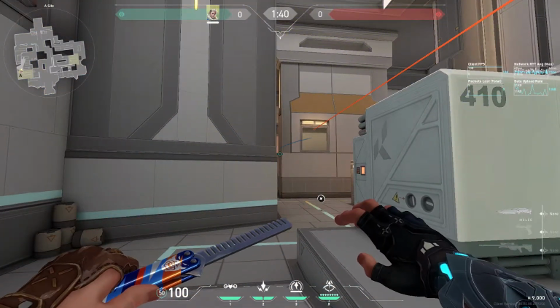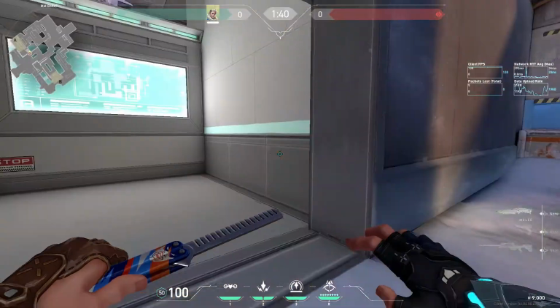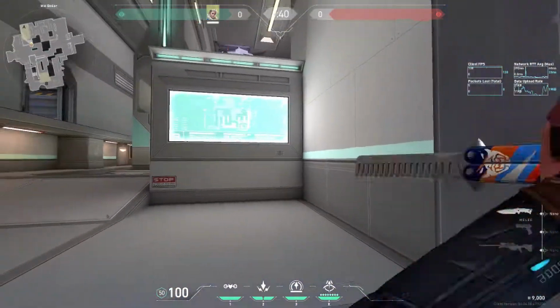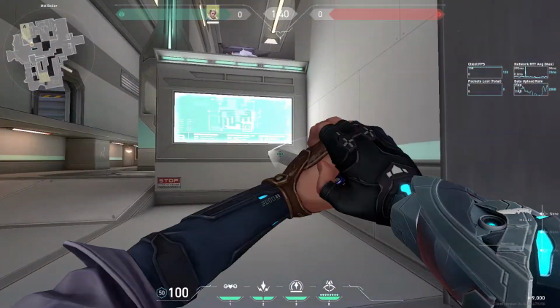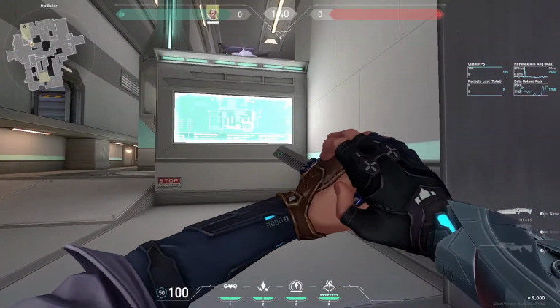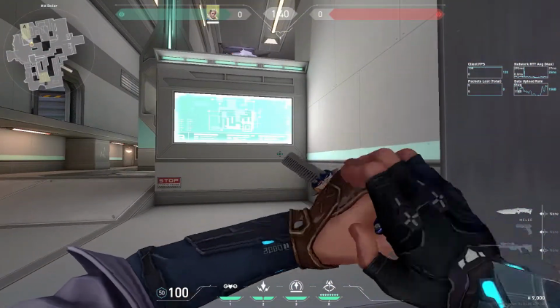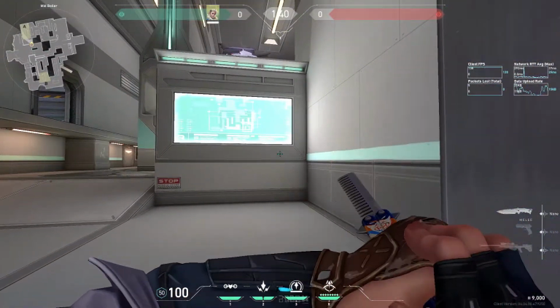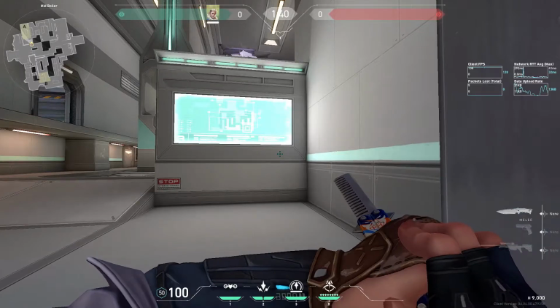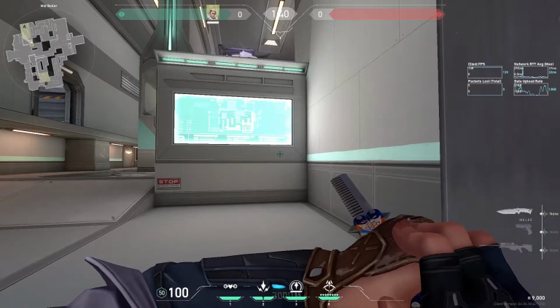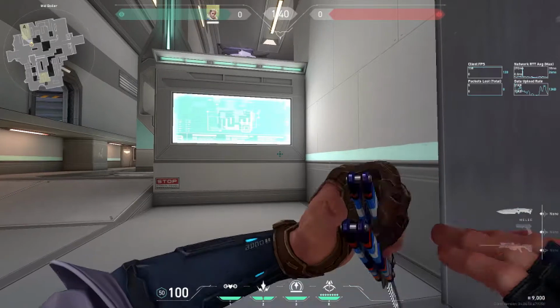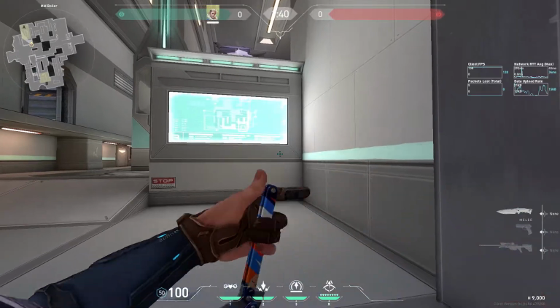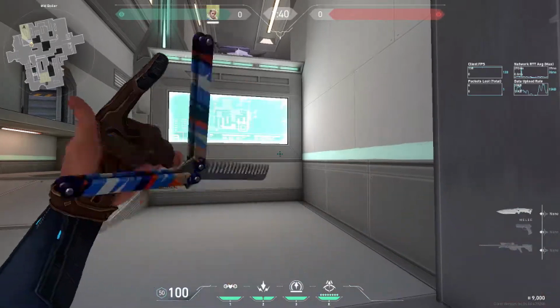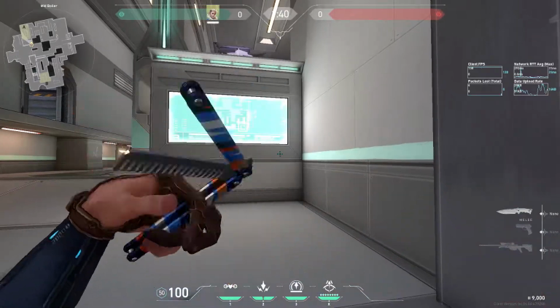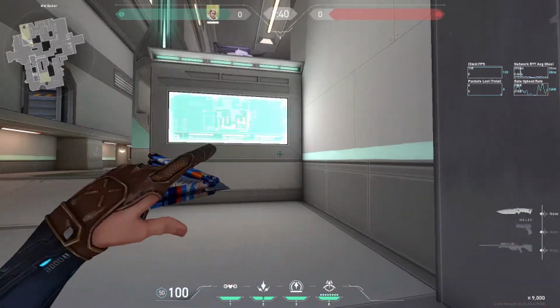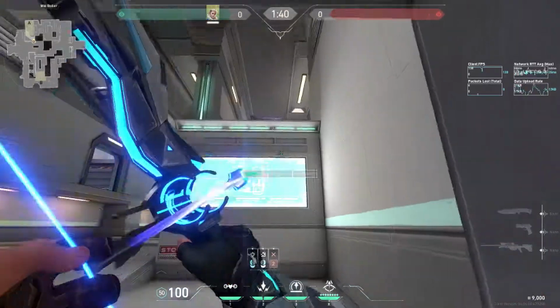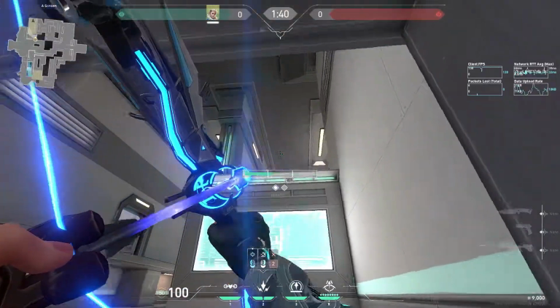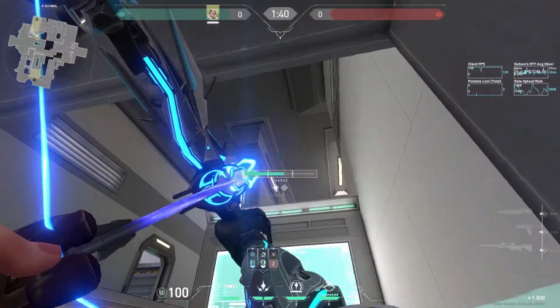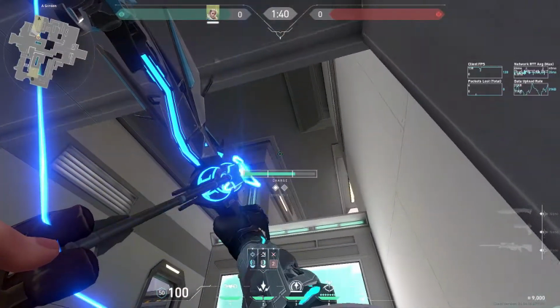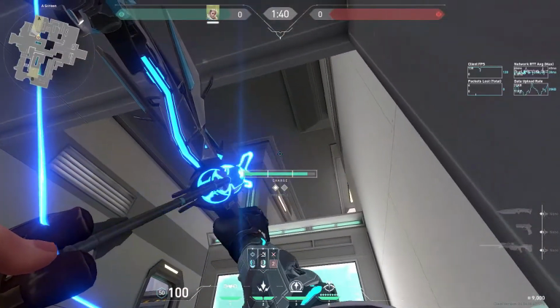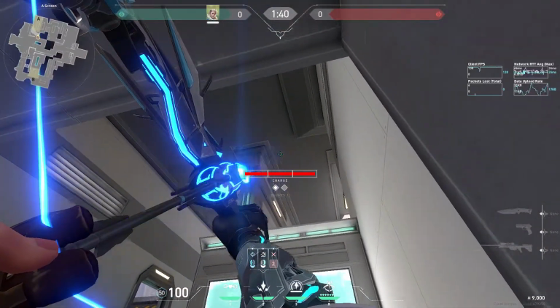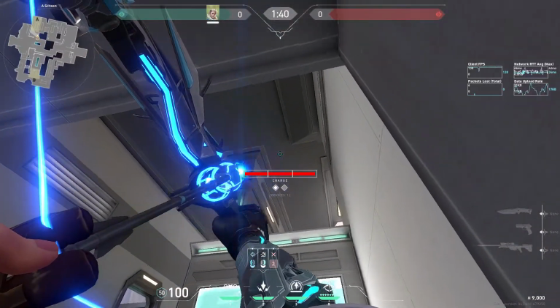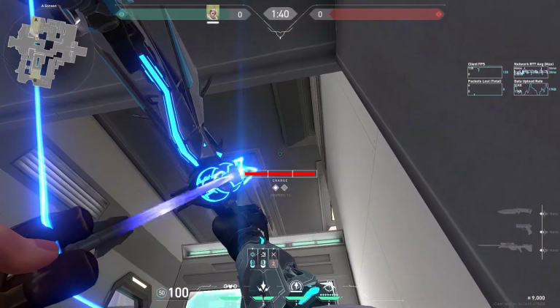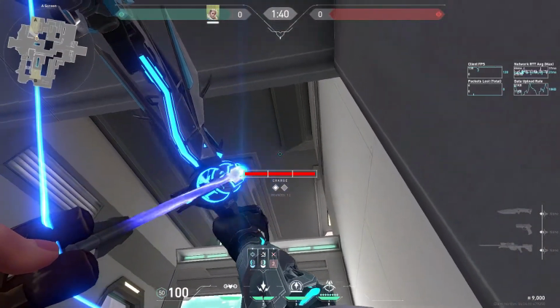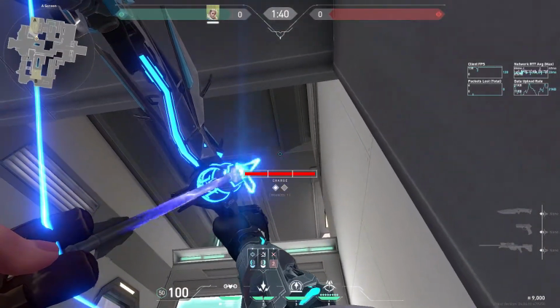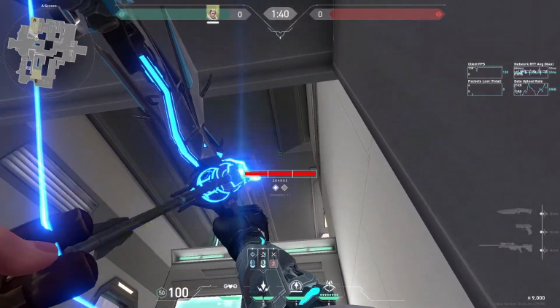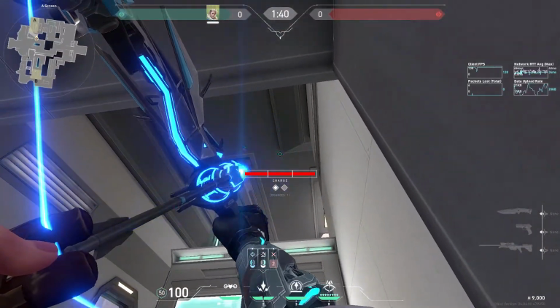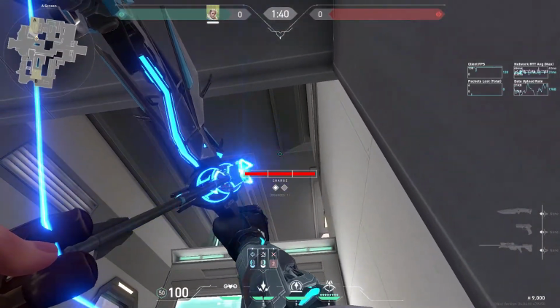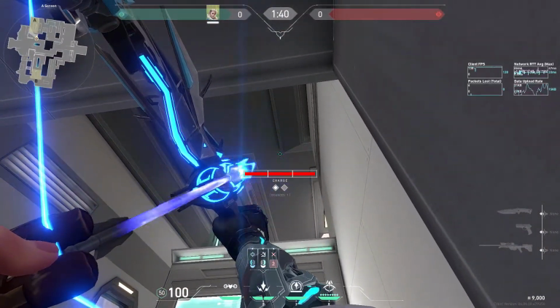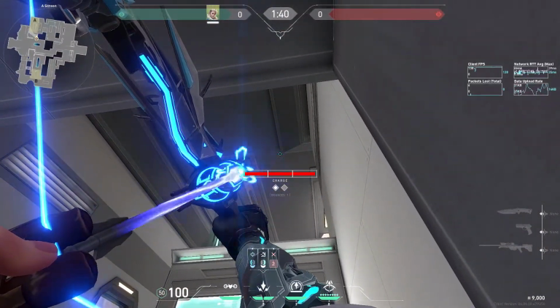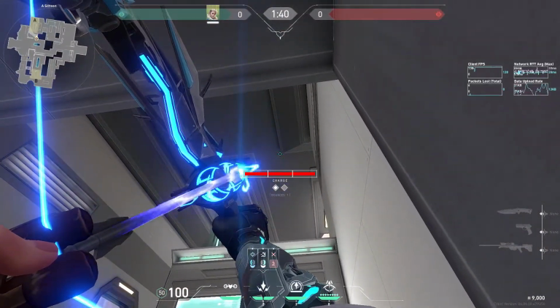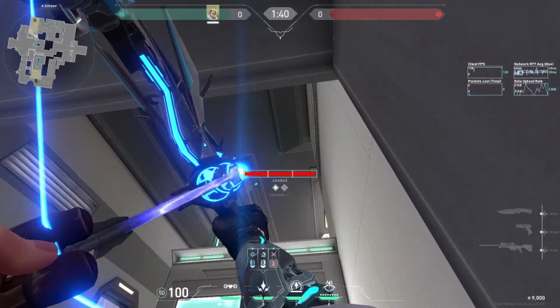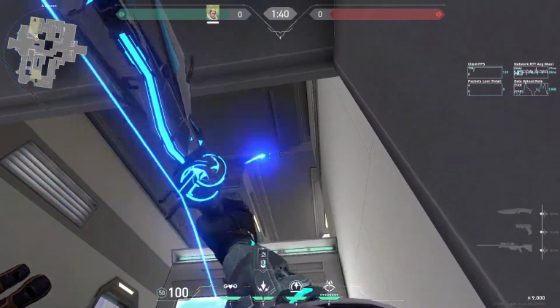When an enemy team is planting the spike on A, you can use the roof by shooting a full power one bounce Shock Dart like this.